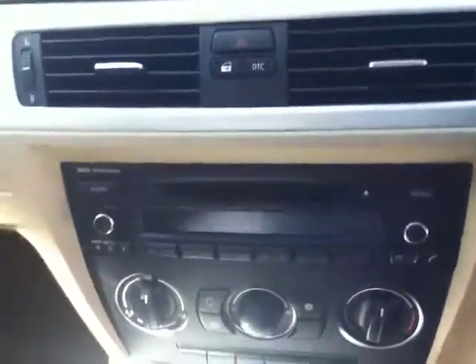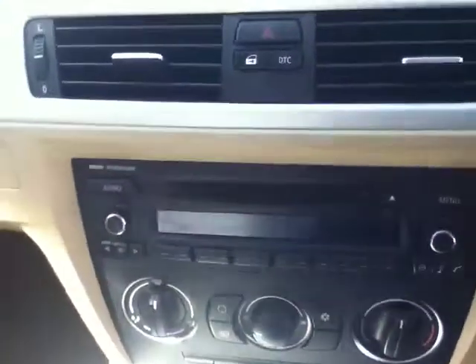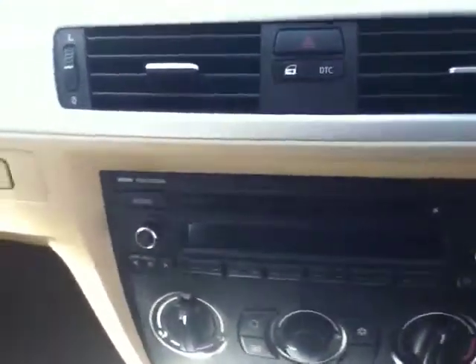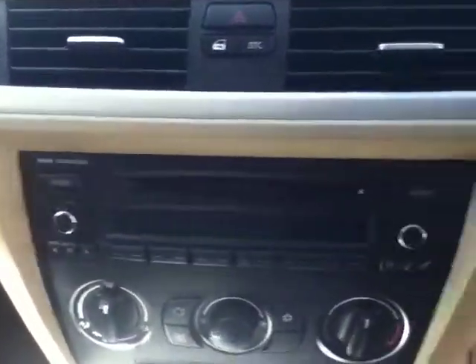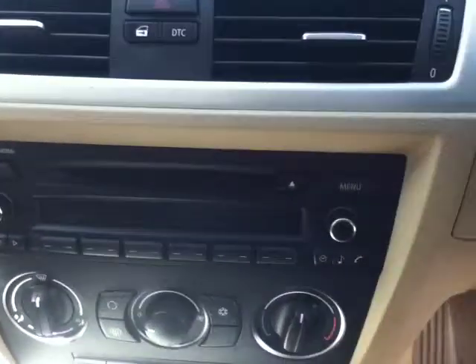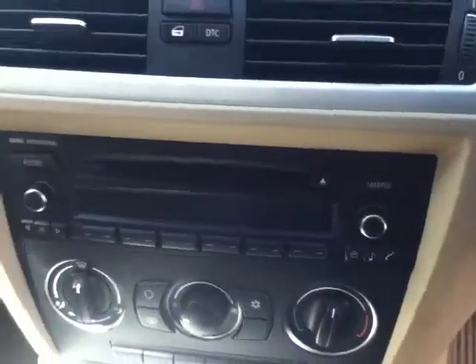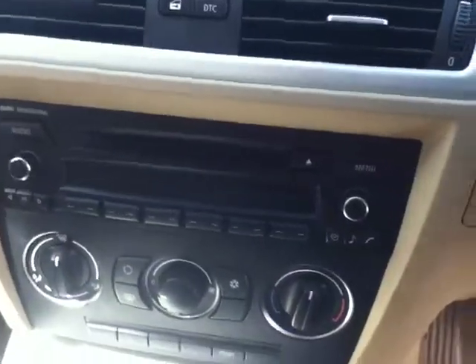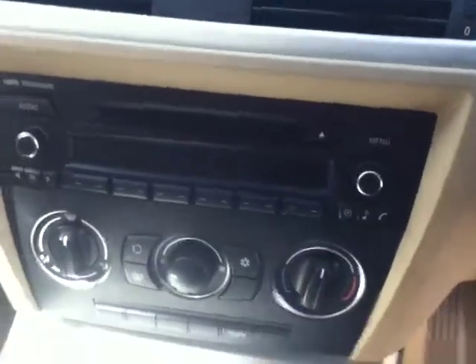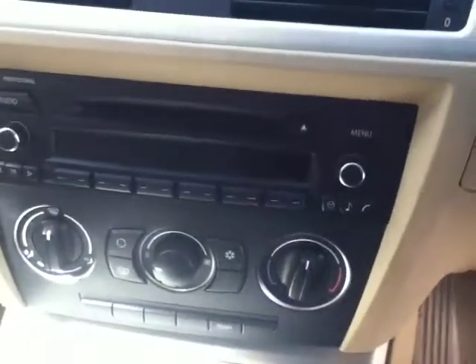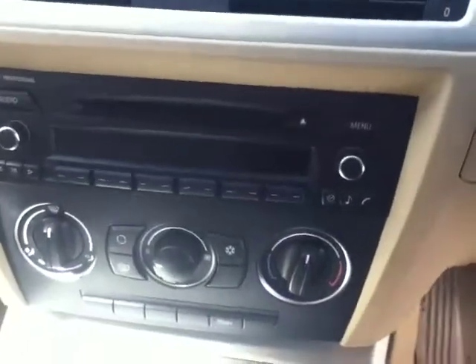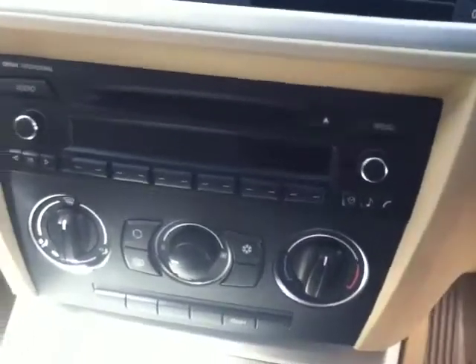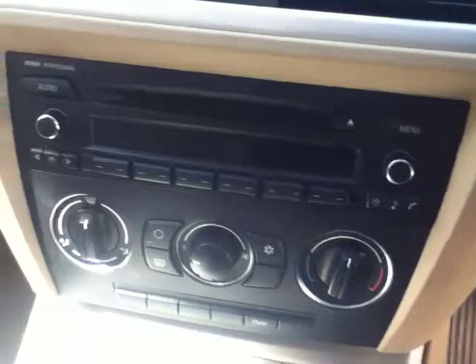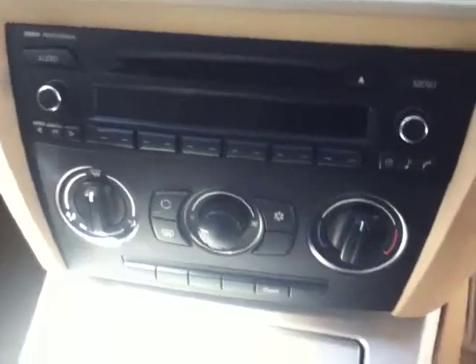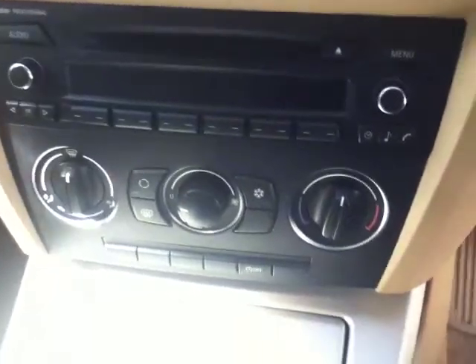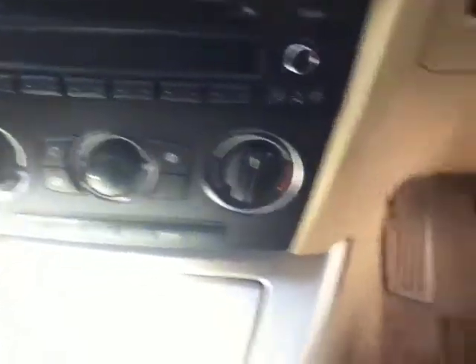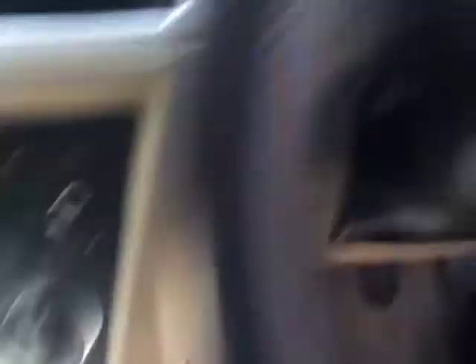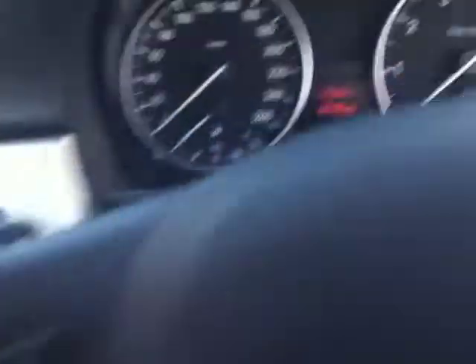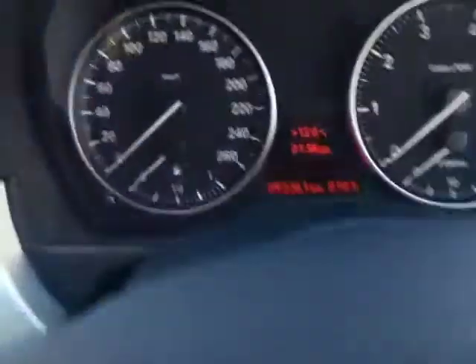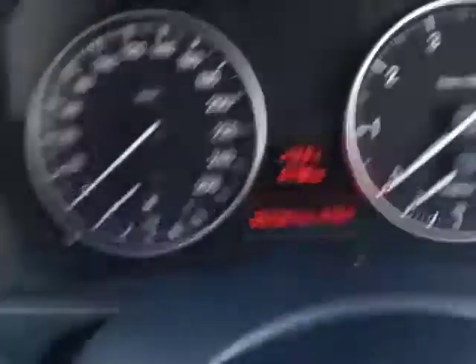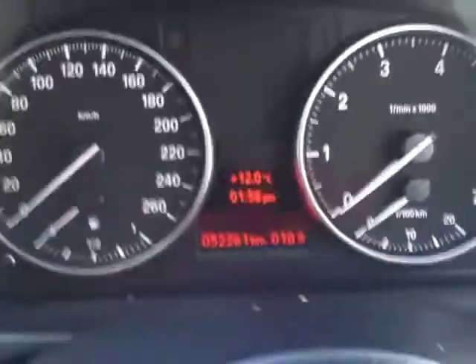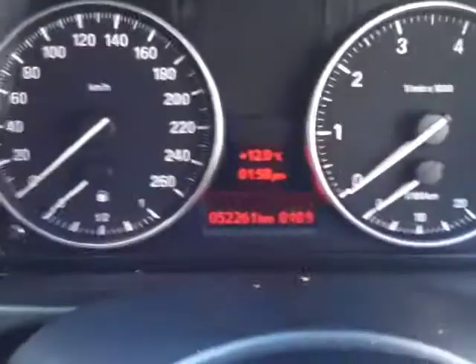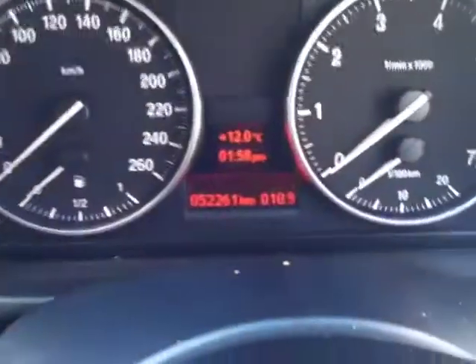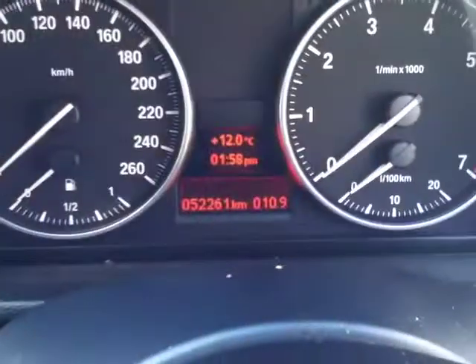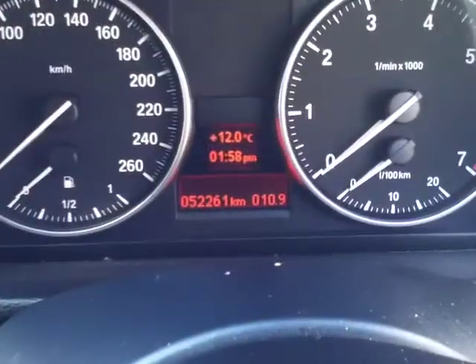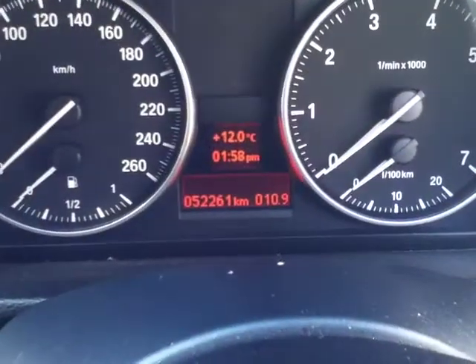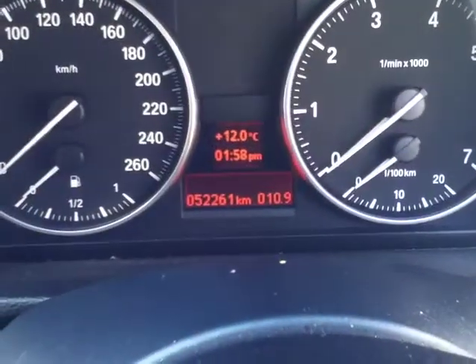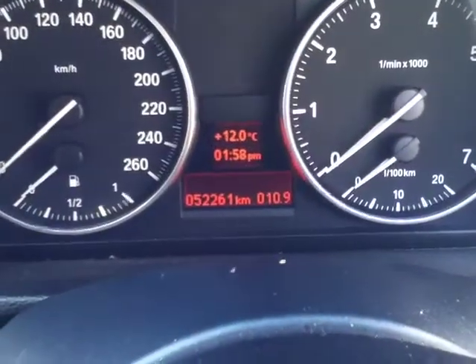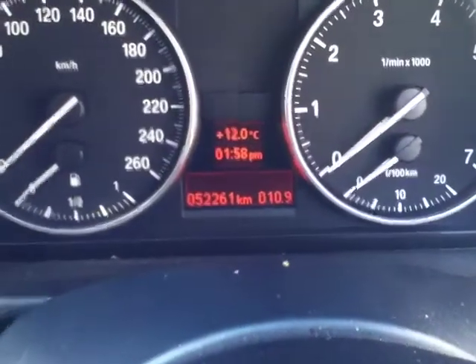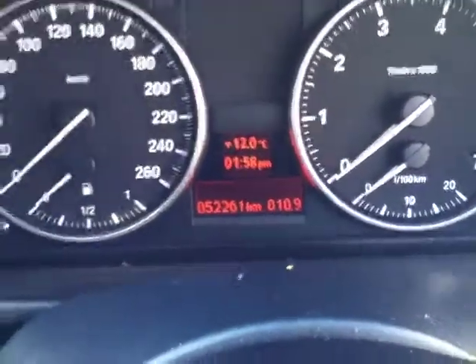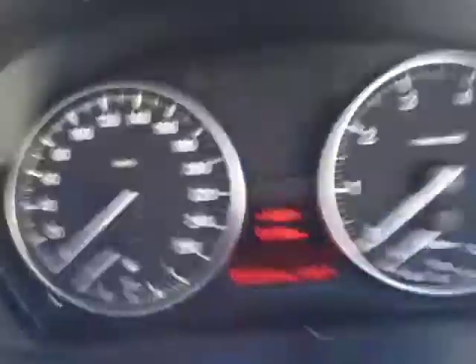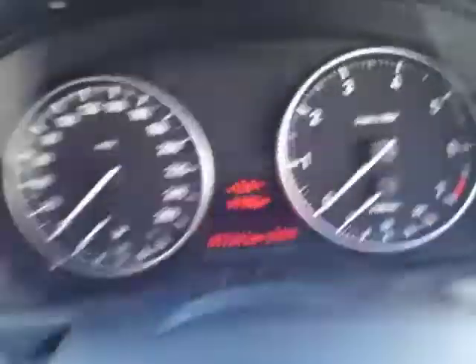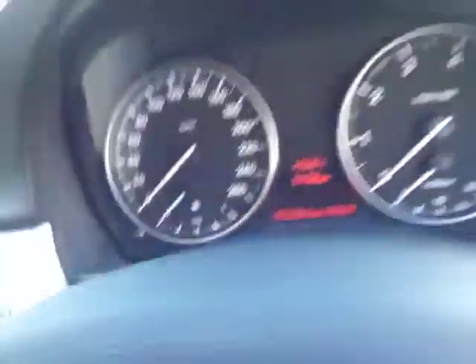Above this then you have your CD player. To finish off, the mileage on this car is only 52,261 km.